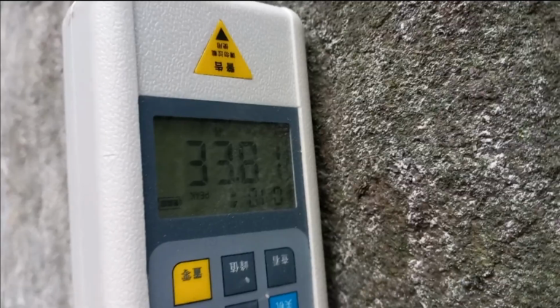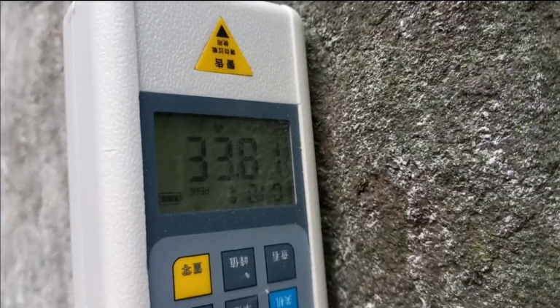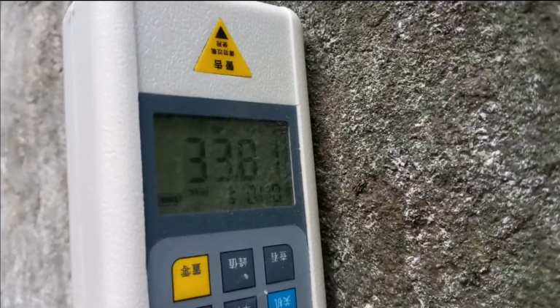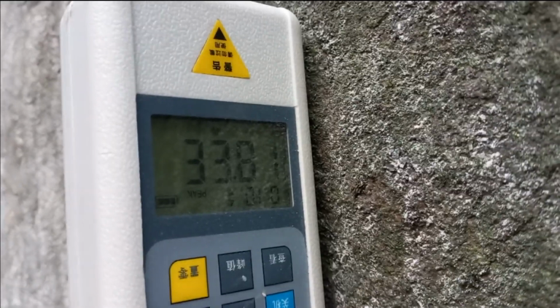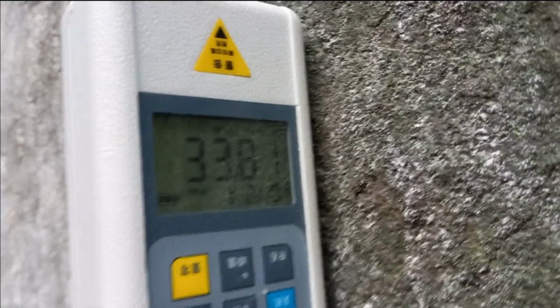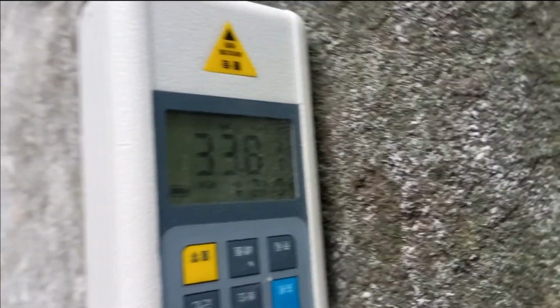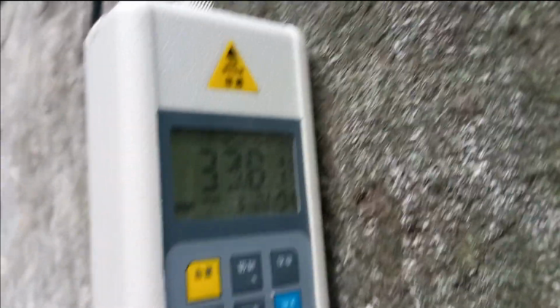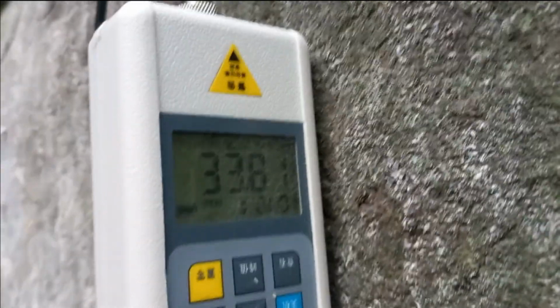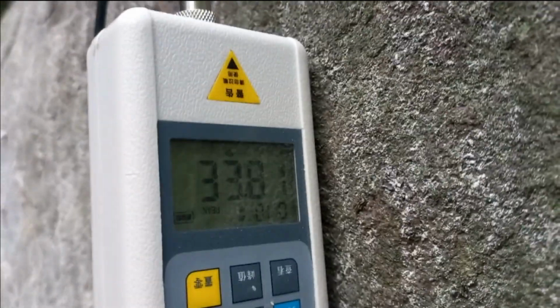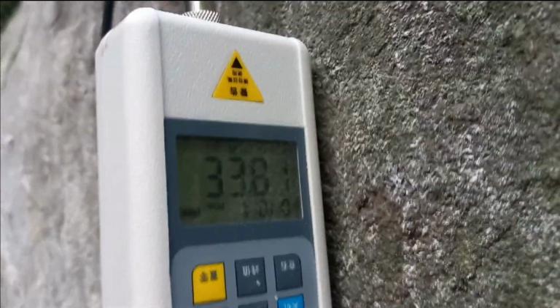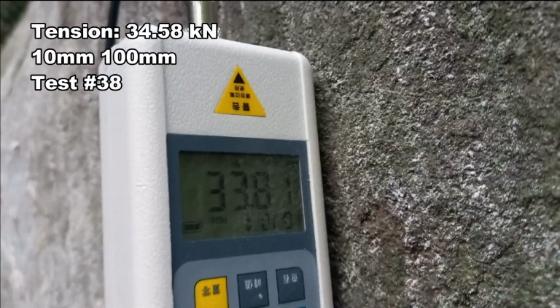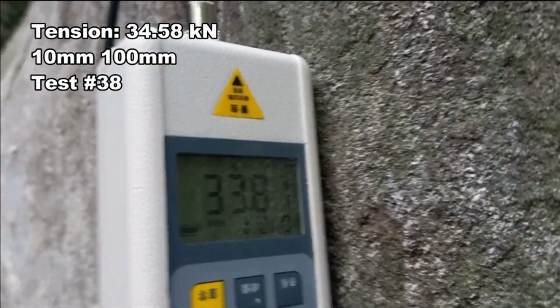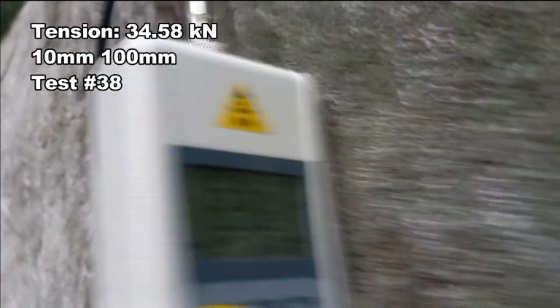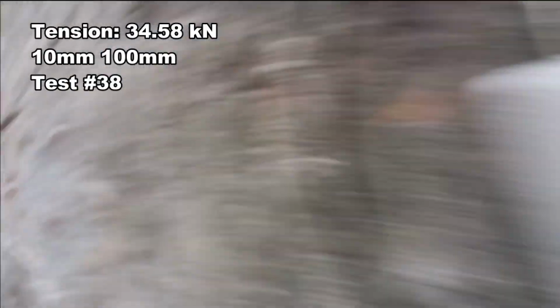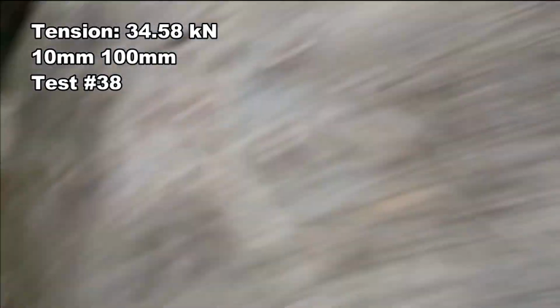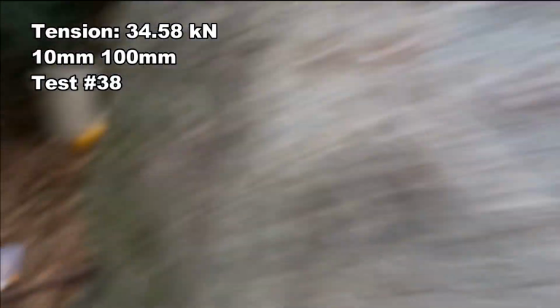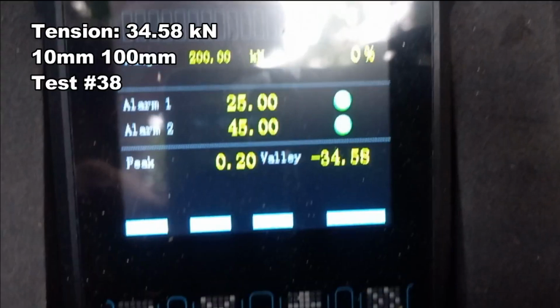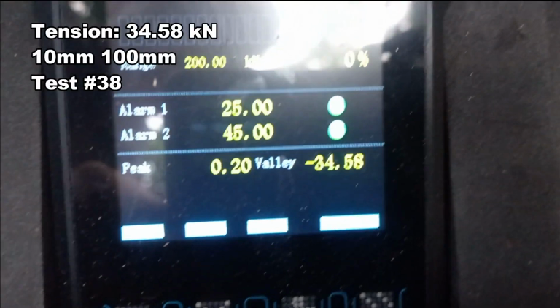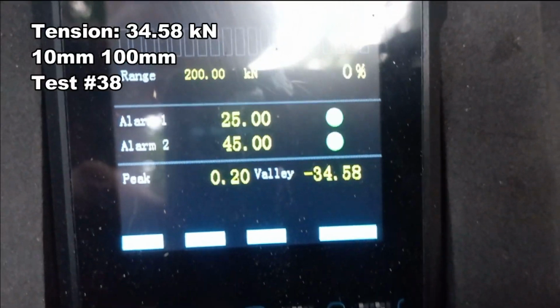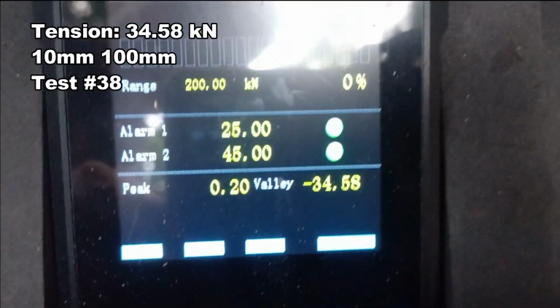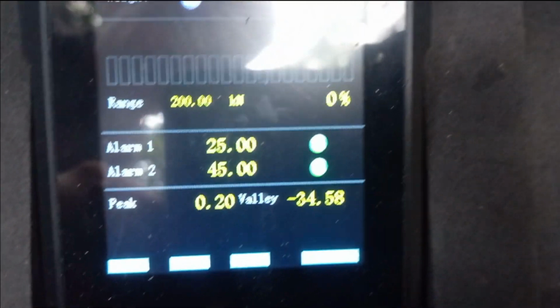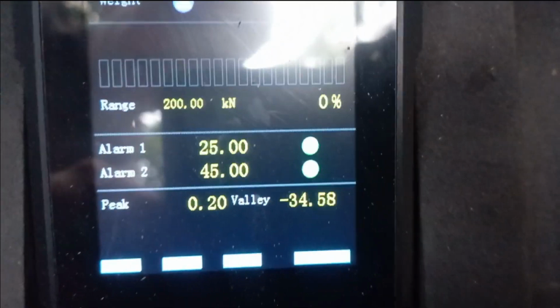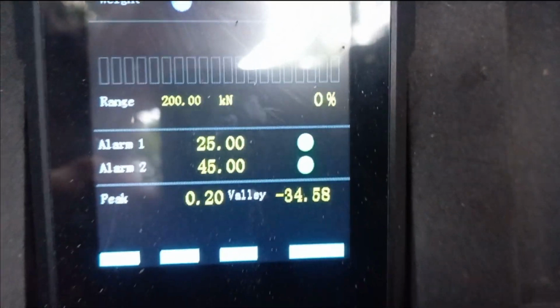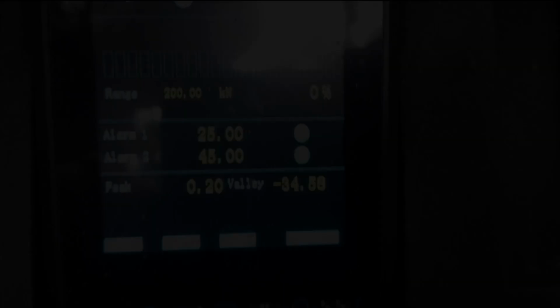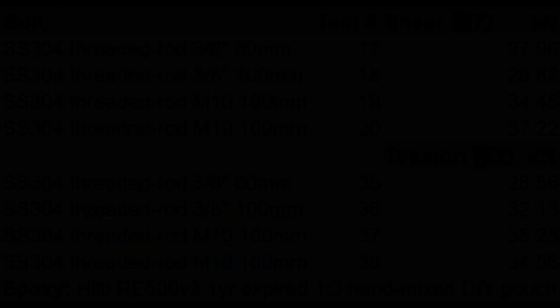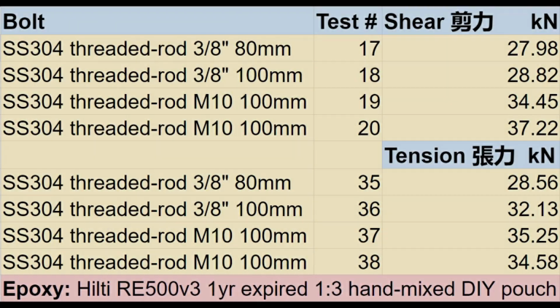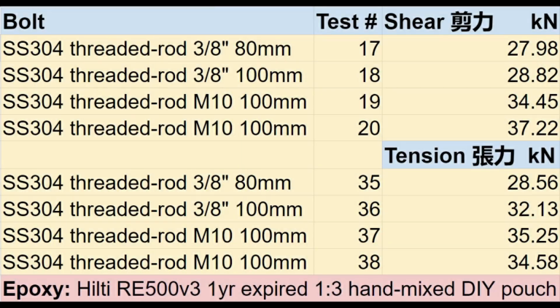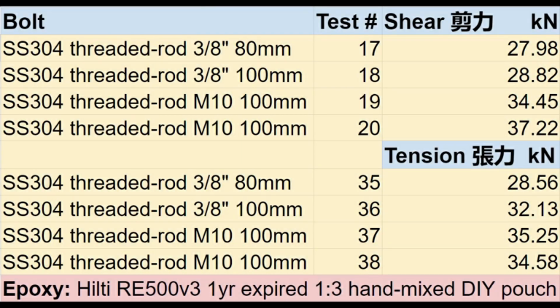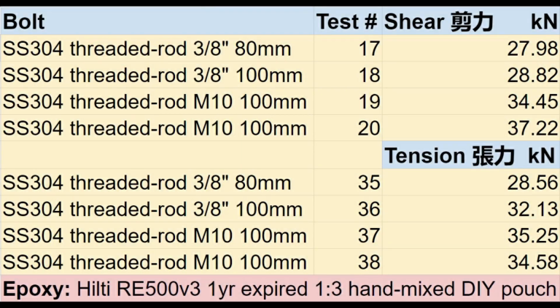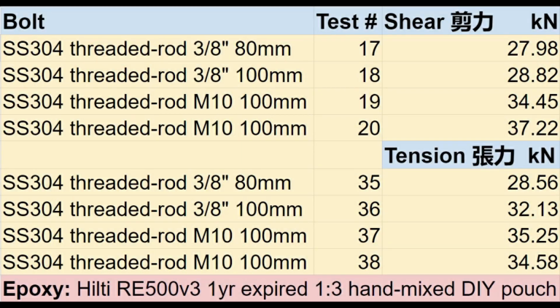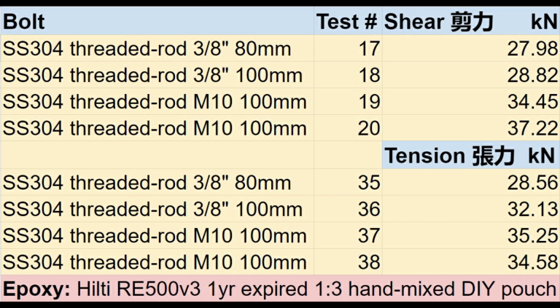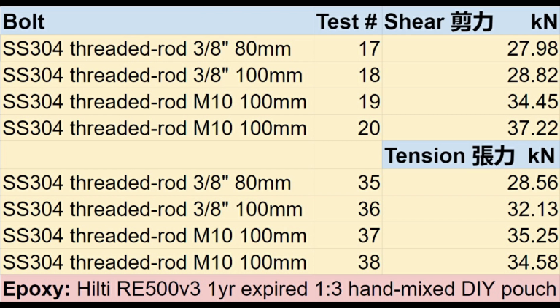Readings: 33.81 and 34.58. Here are all our test results.